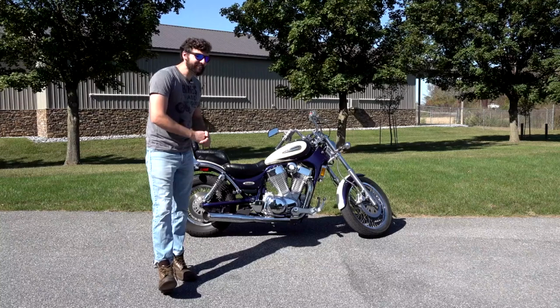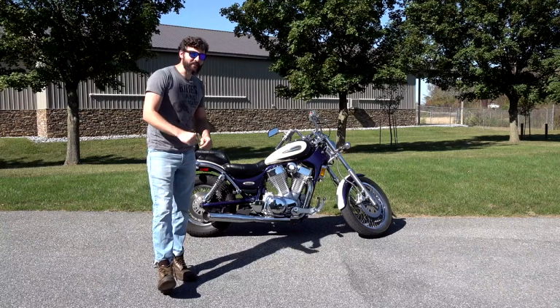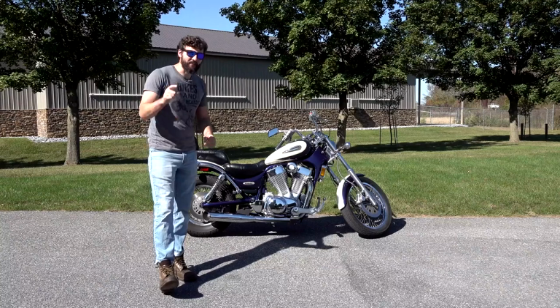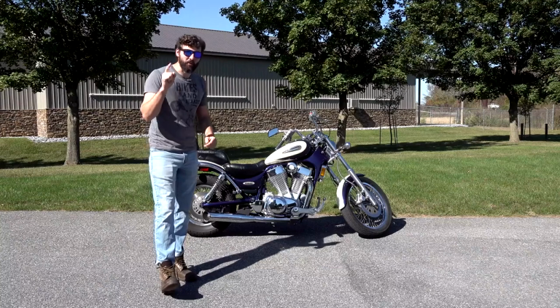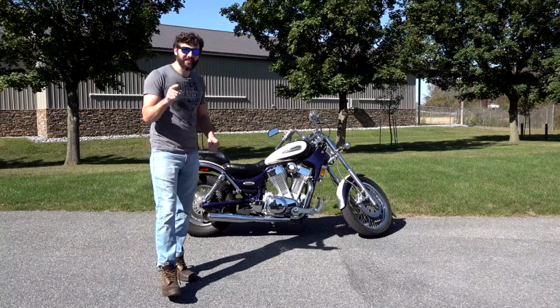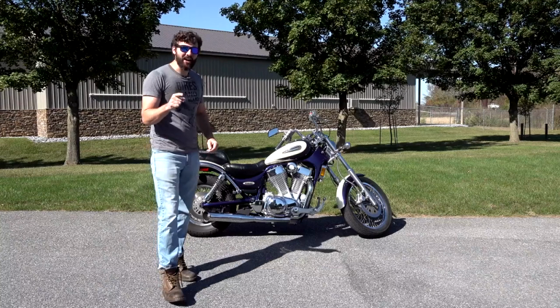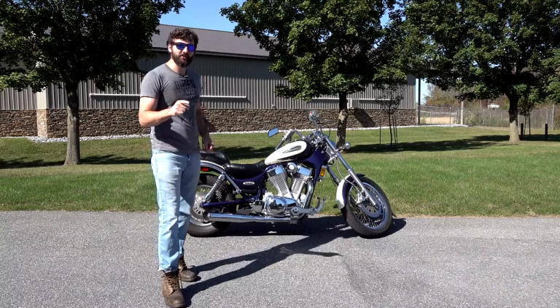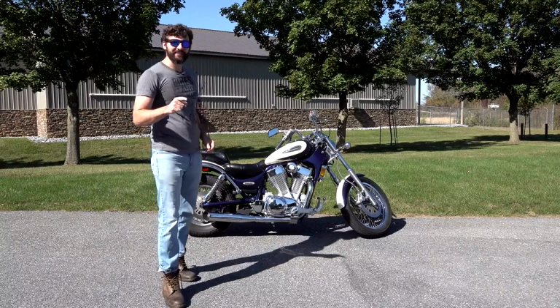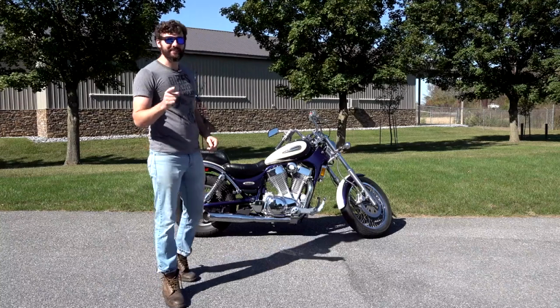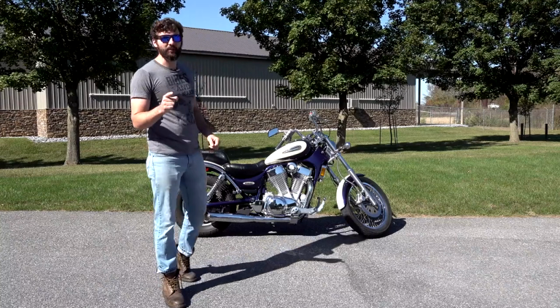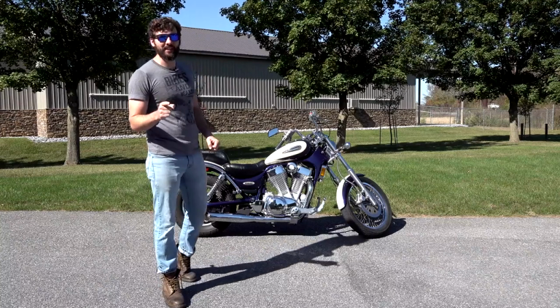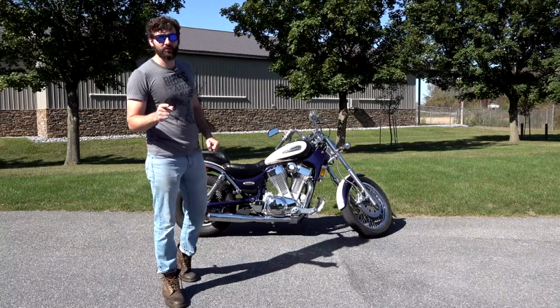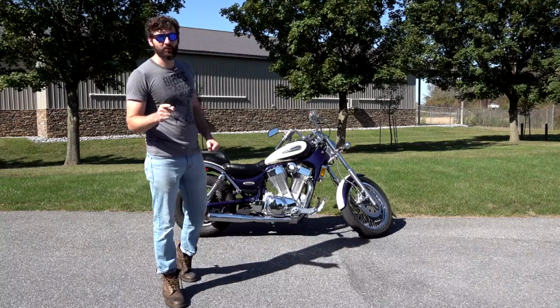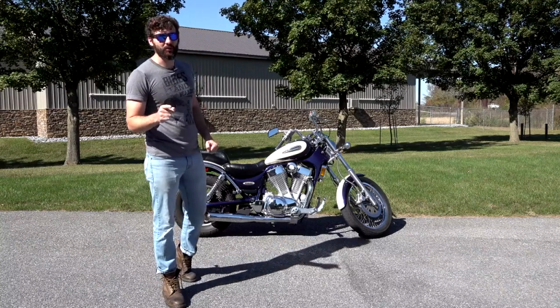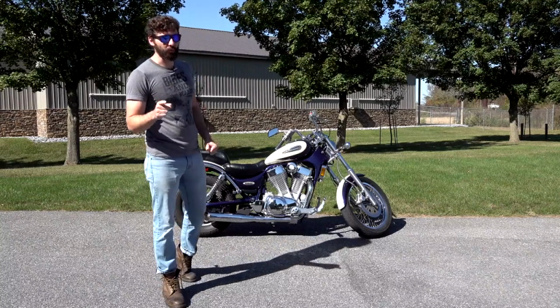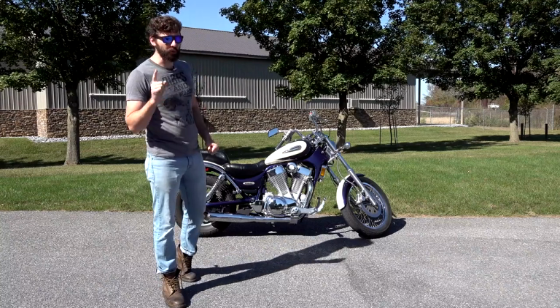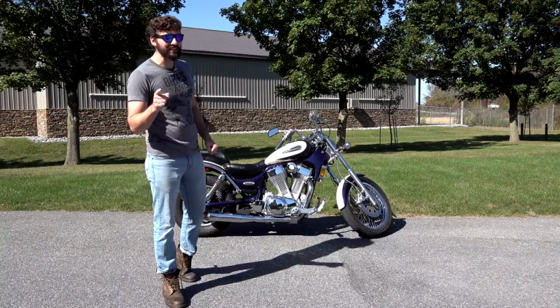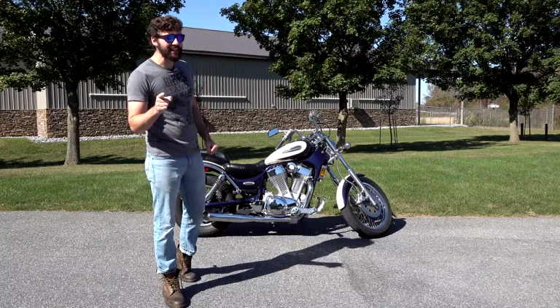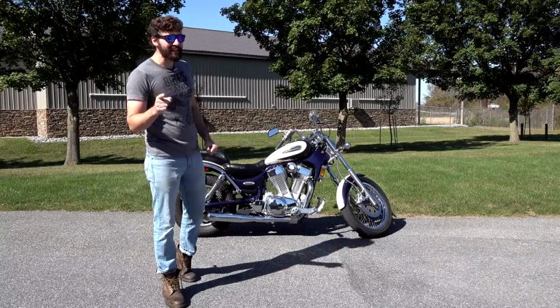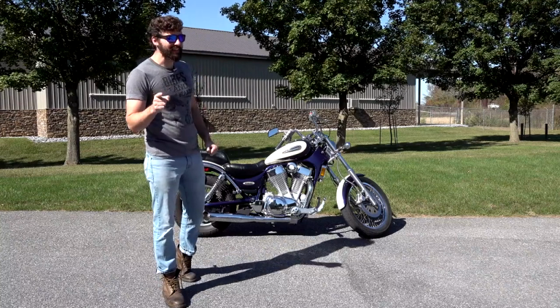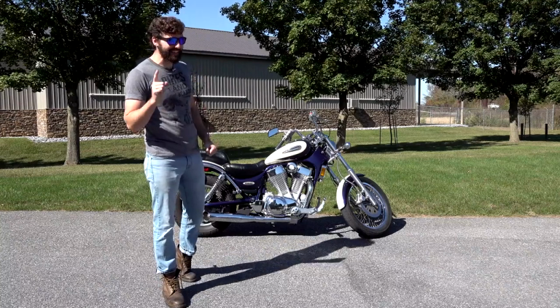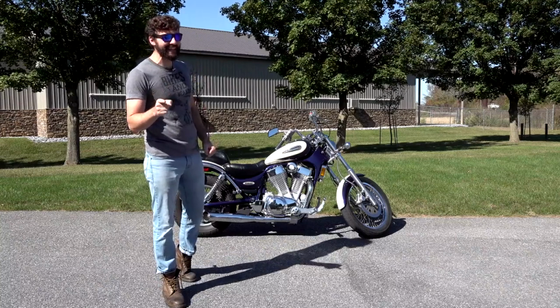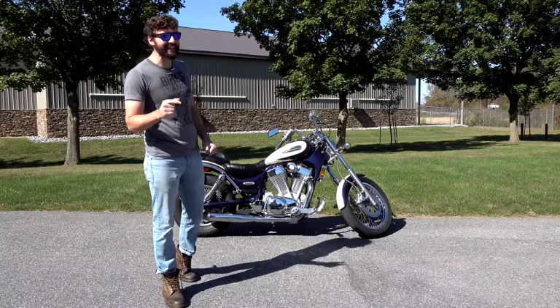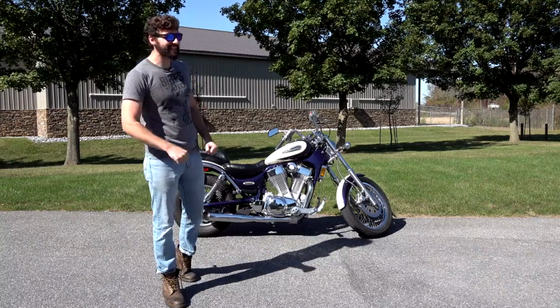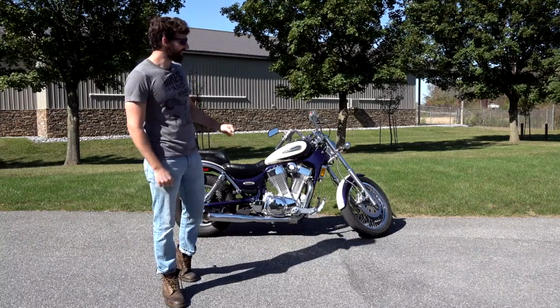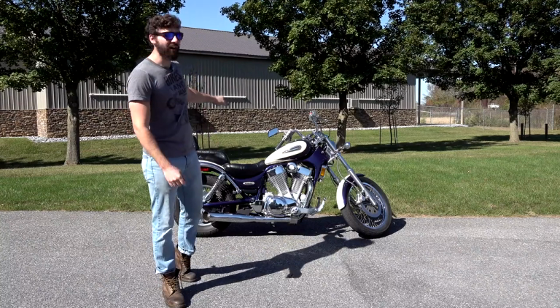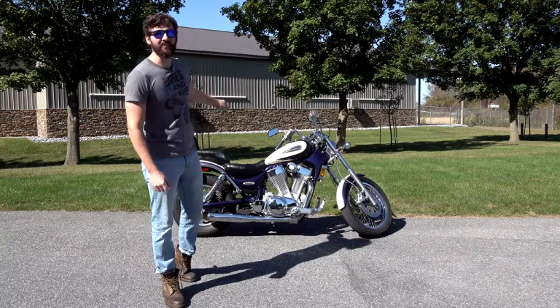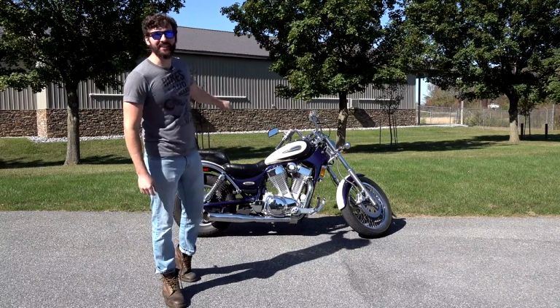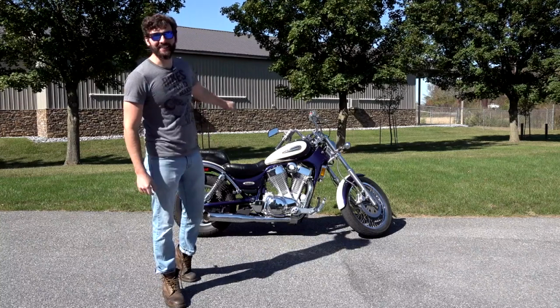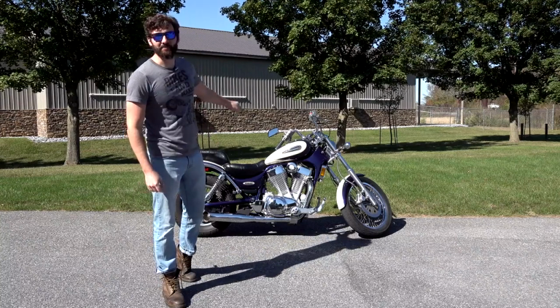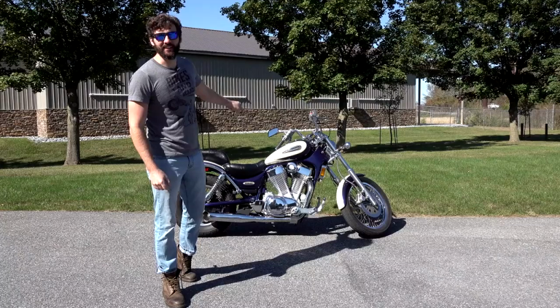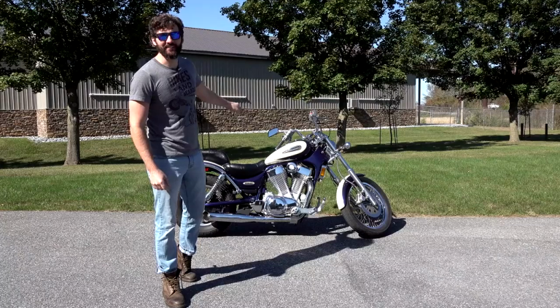Is the 1400 Suzuki Intruder really the king of the 90s bikes?